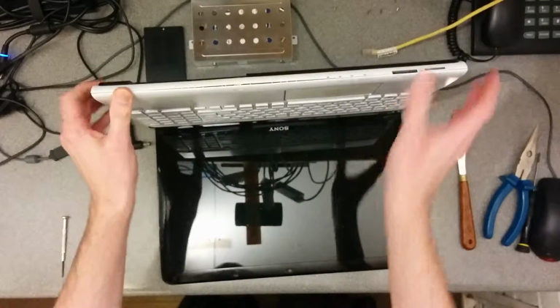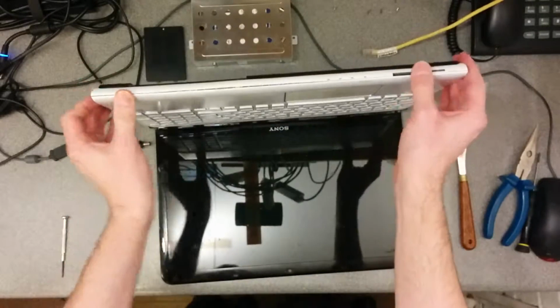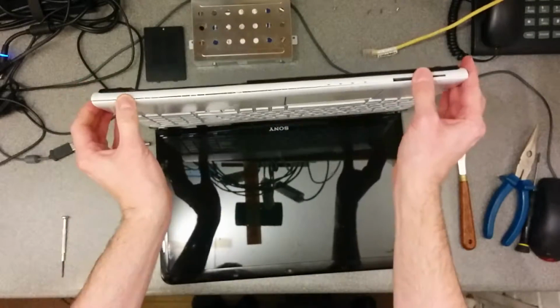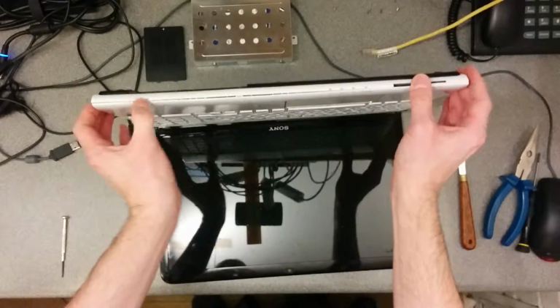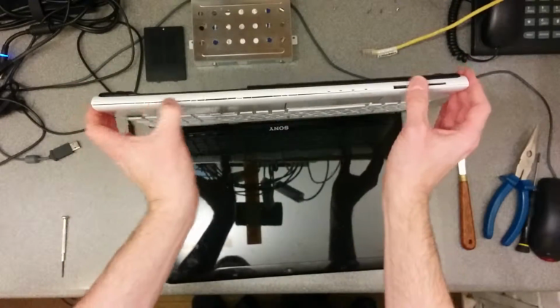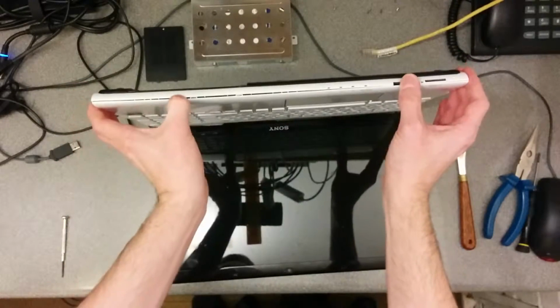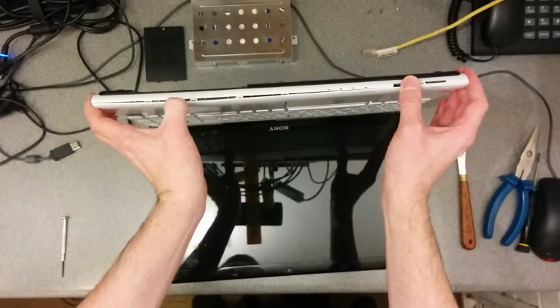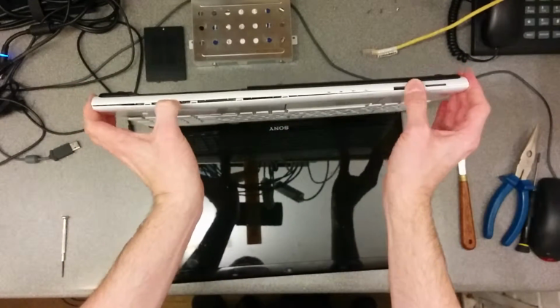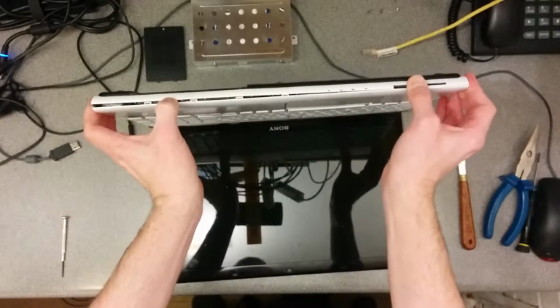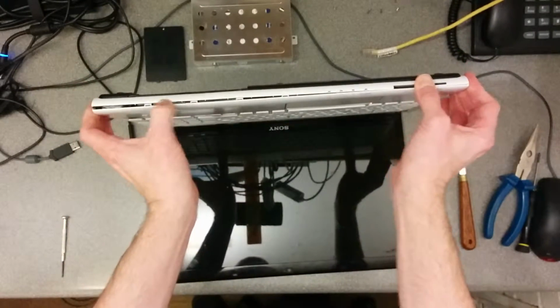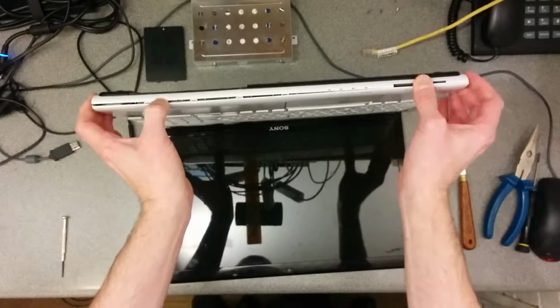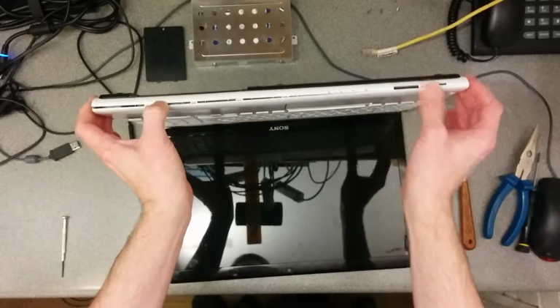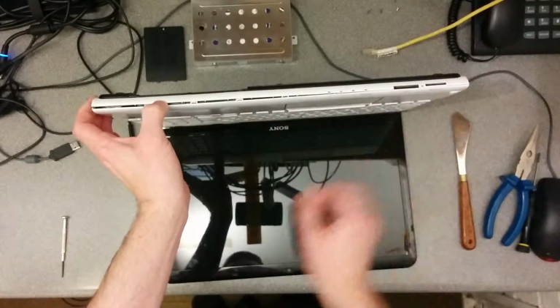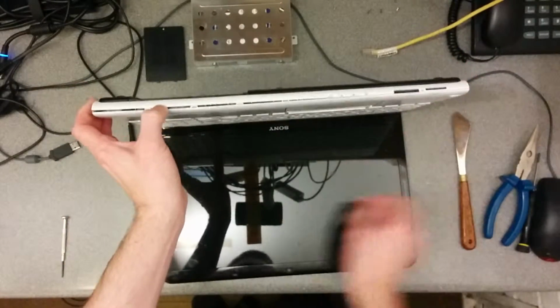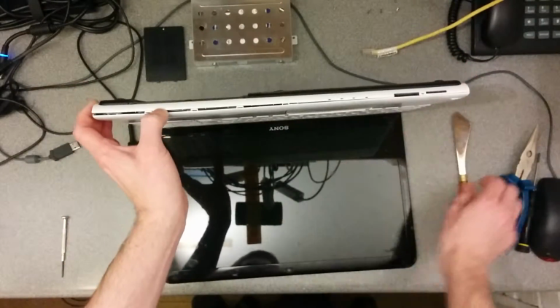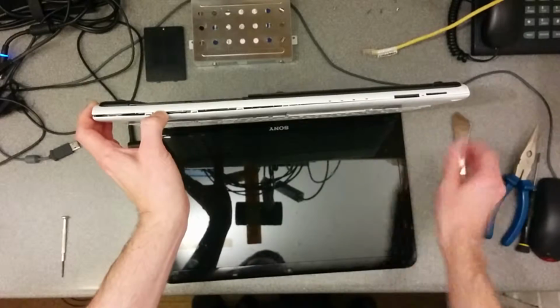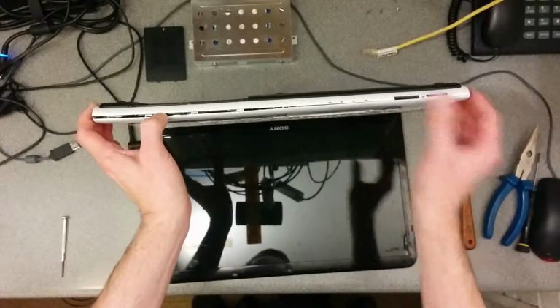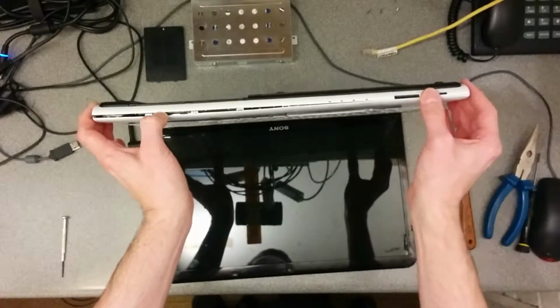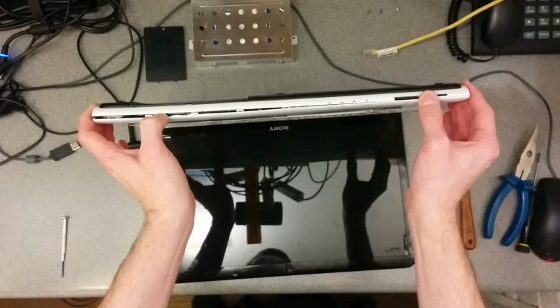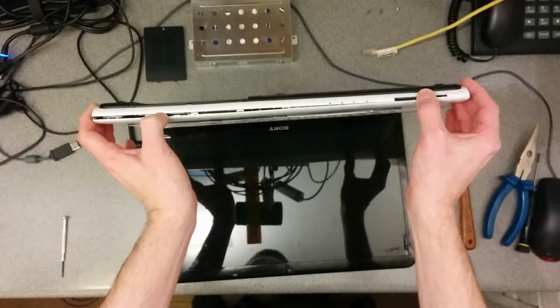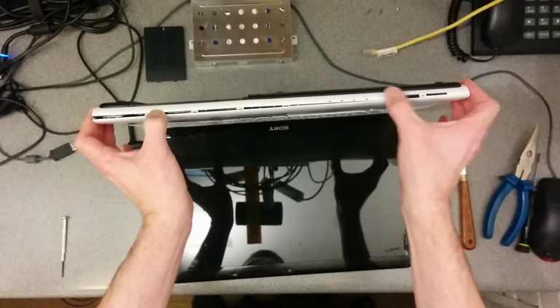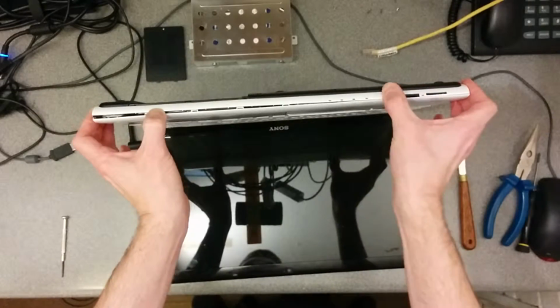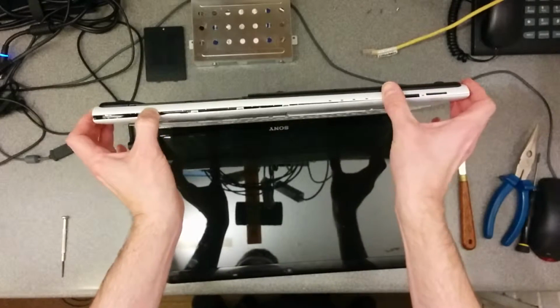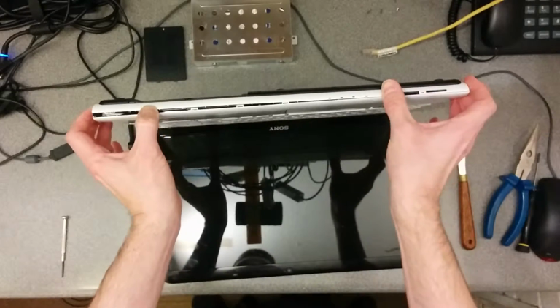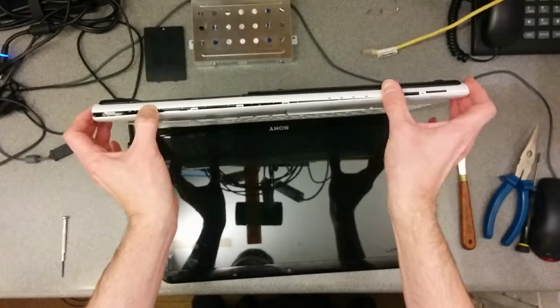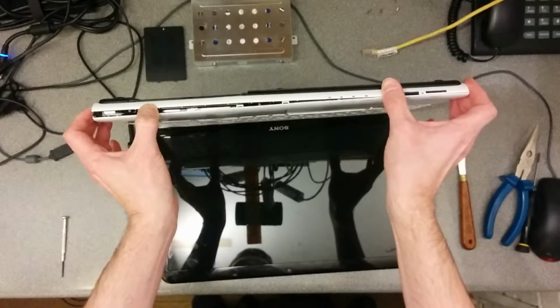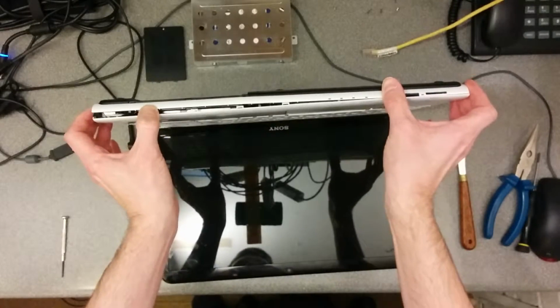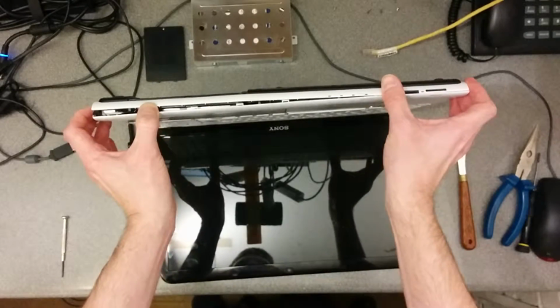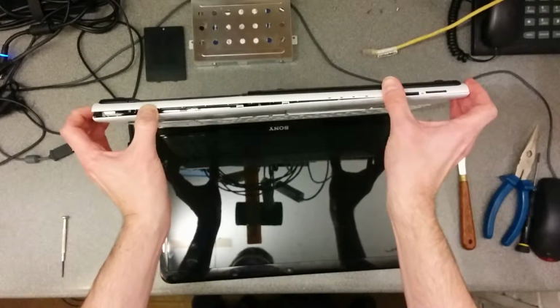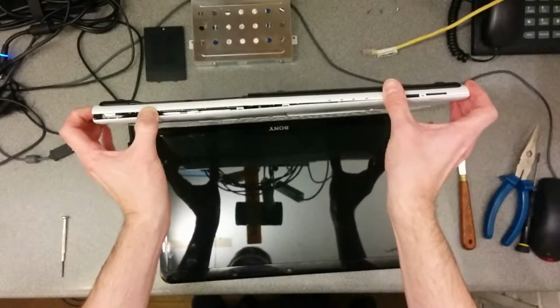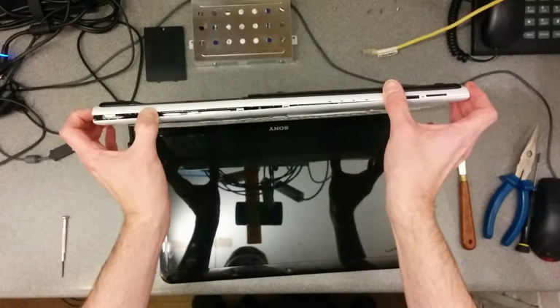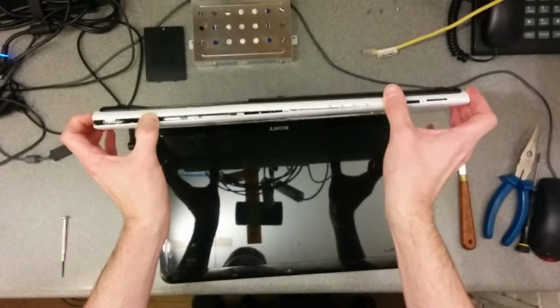Then this front section basically should just unclip.